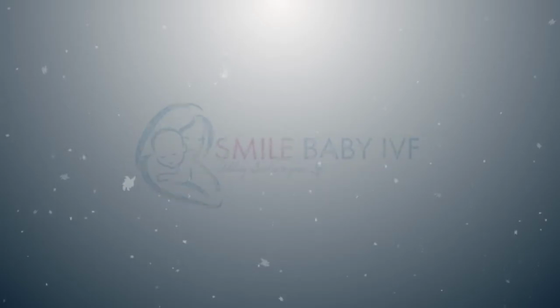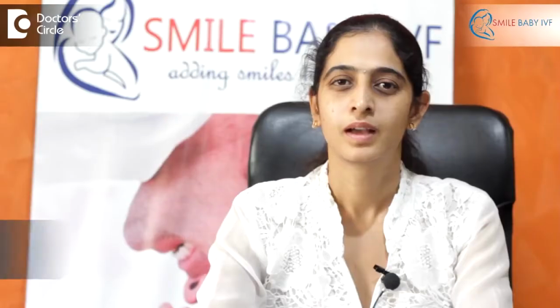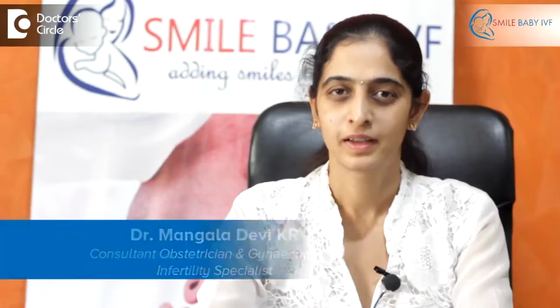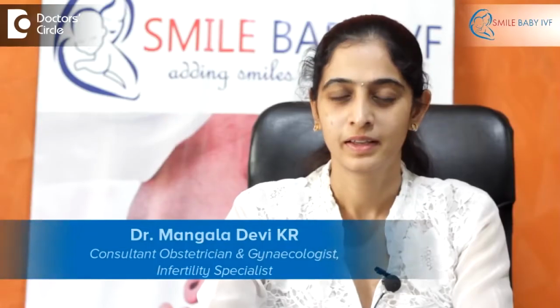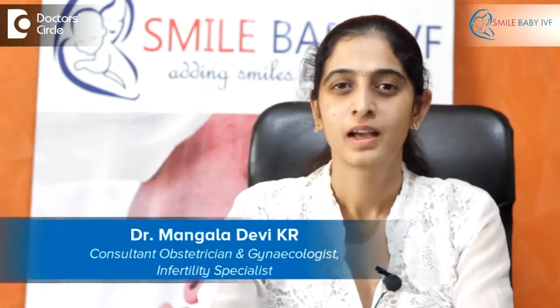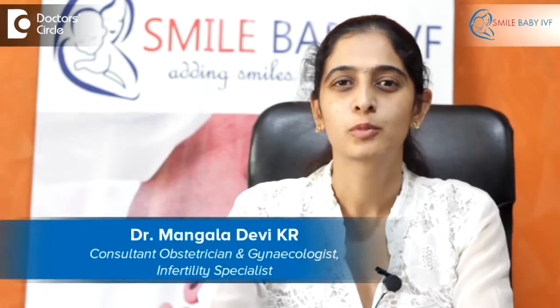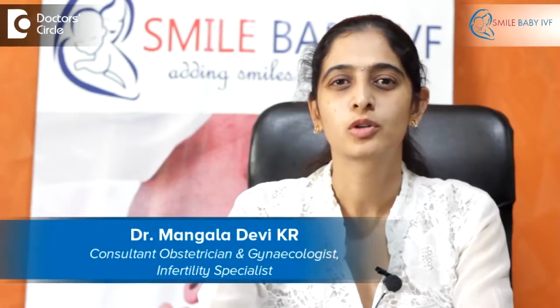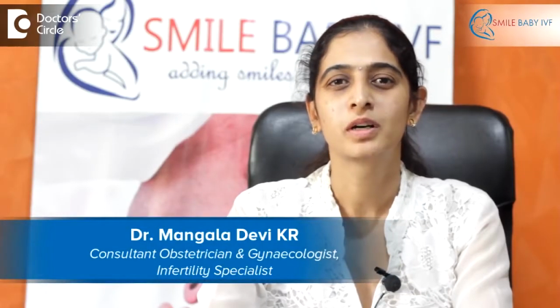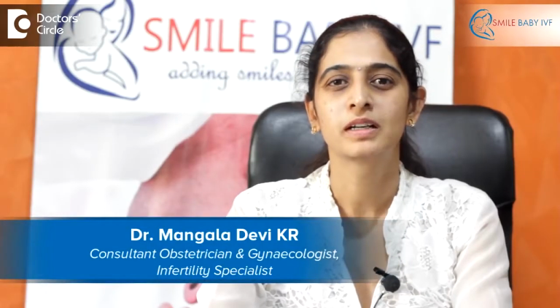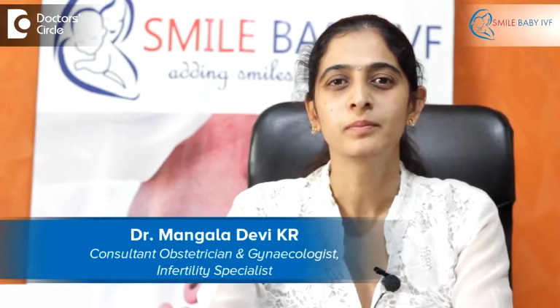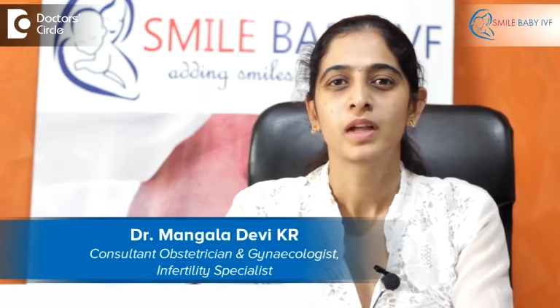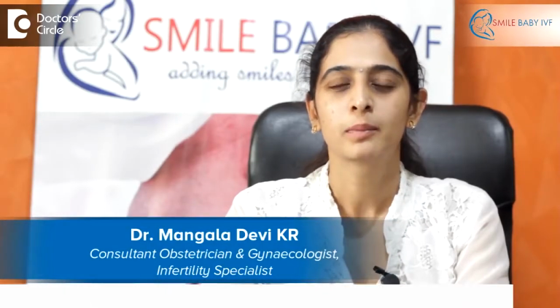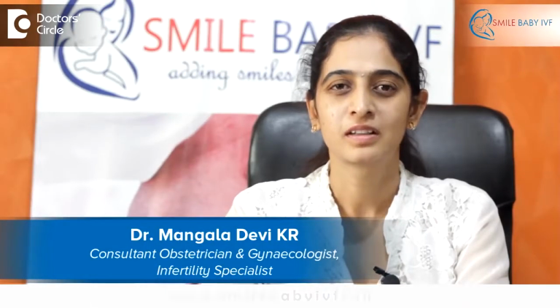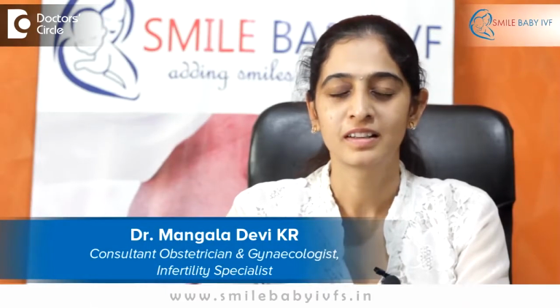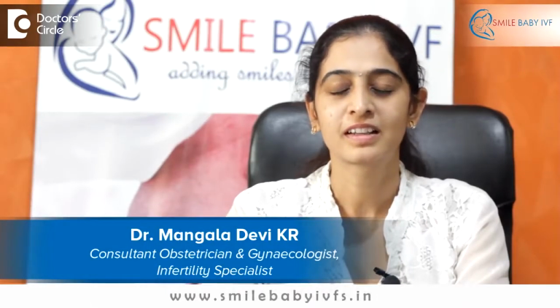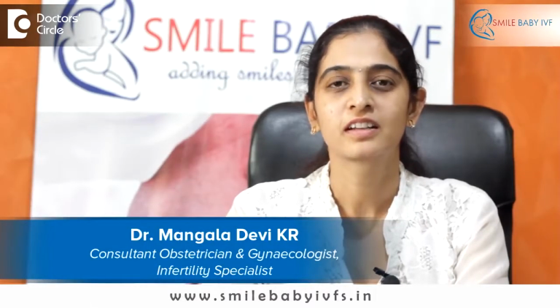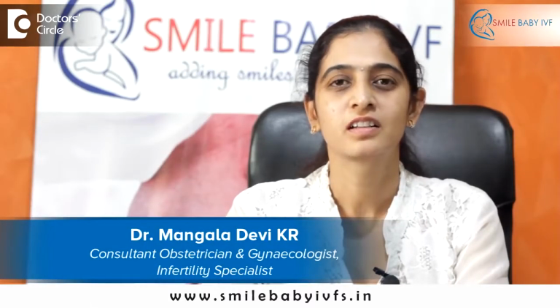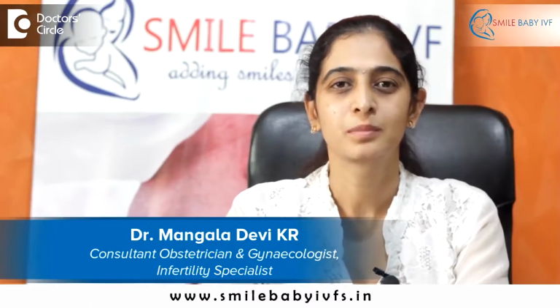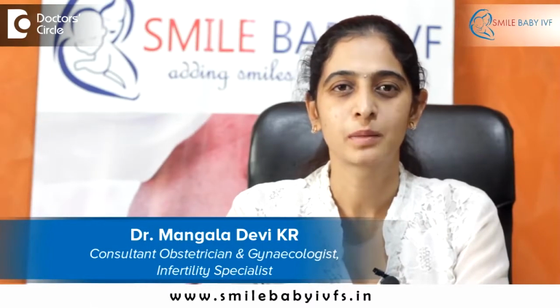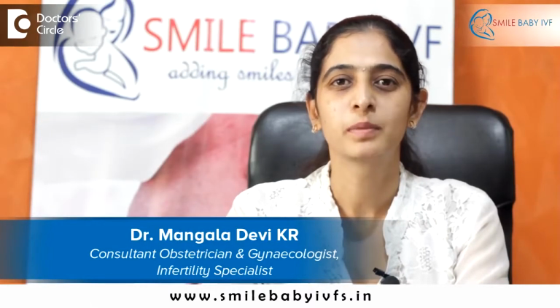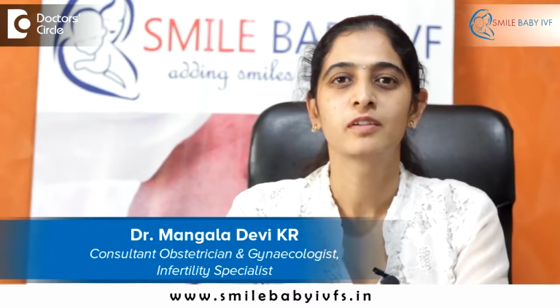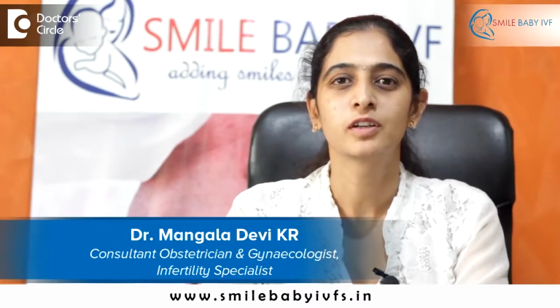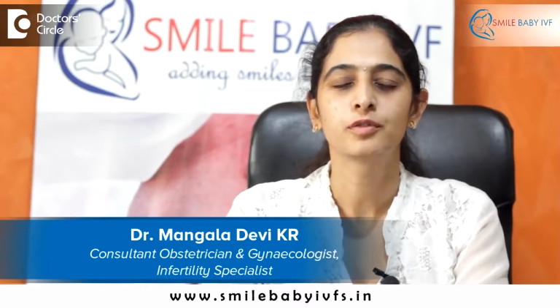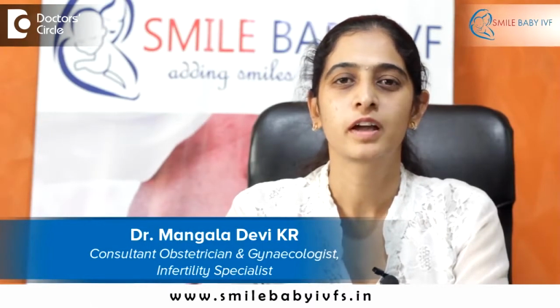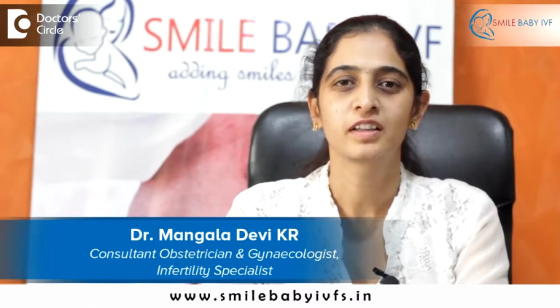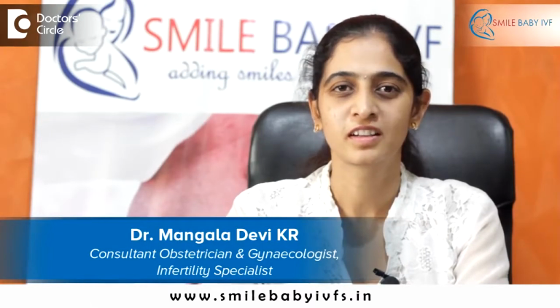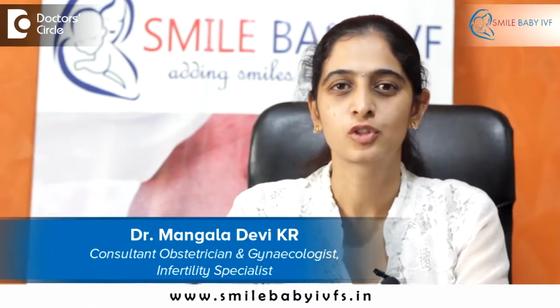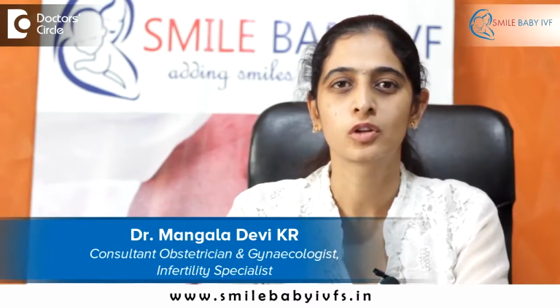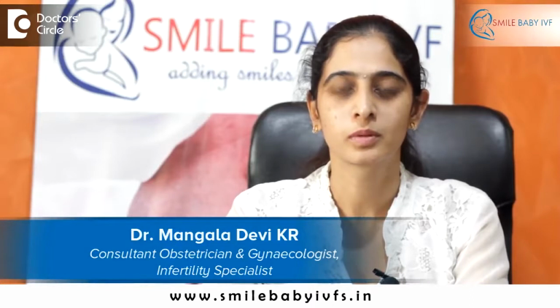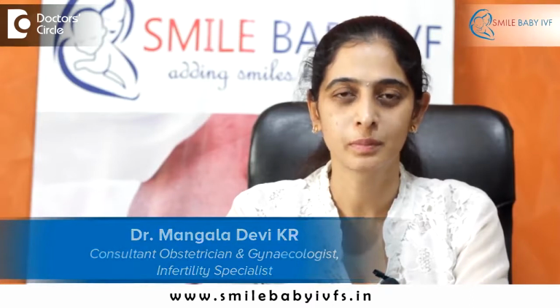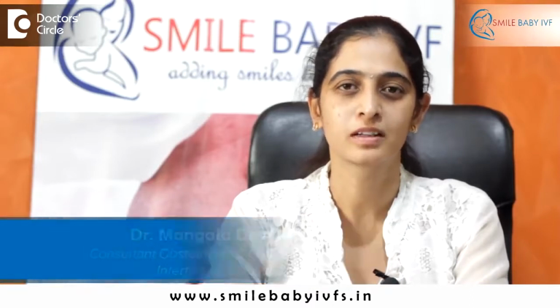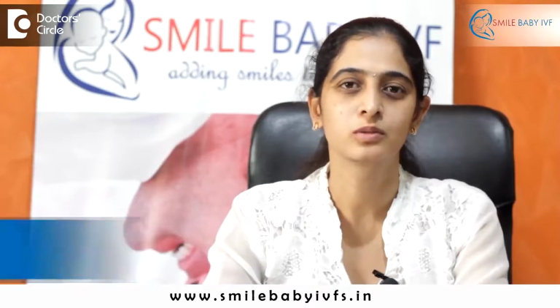Hi, I am Dr. Mangala. I am the clinical director at Smile Baby IVF at KC Raju Hospital, Bangalore.